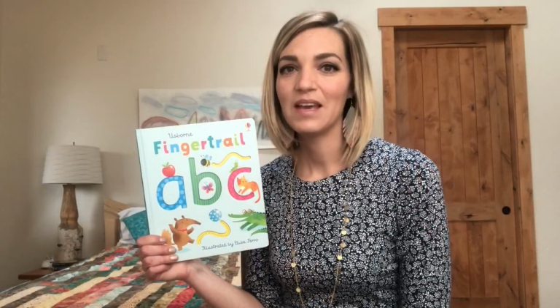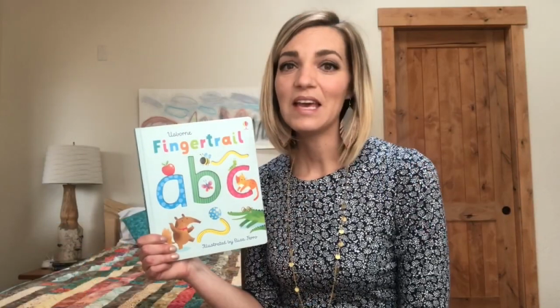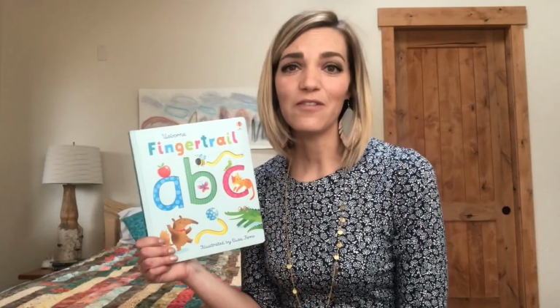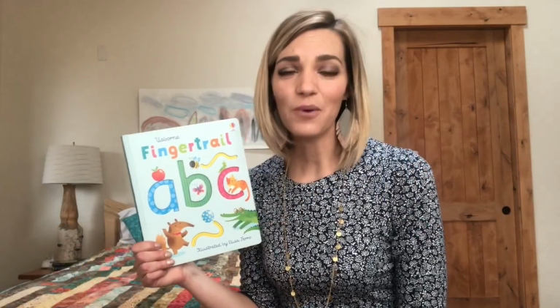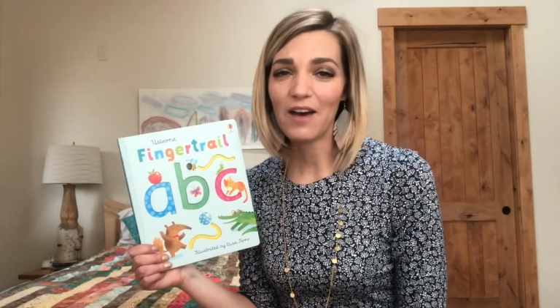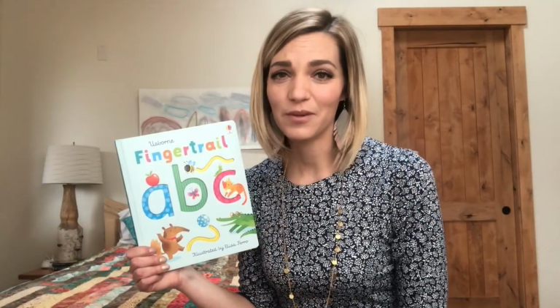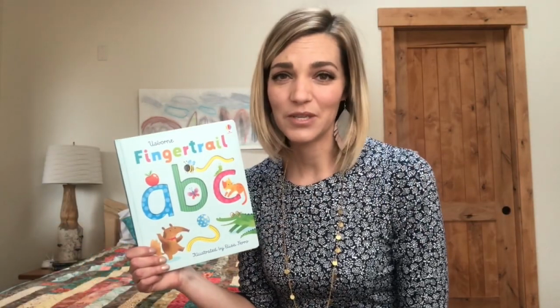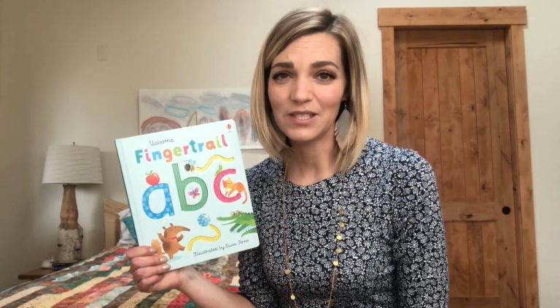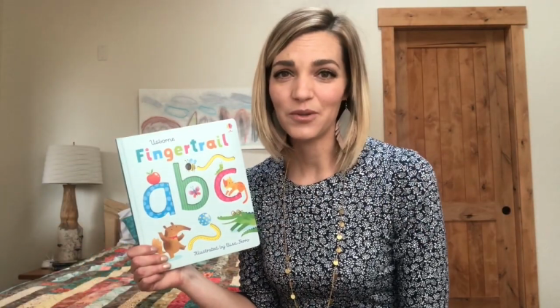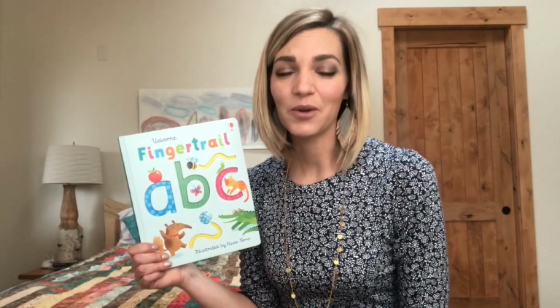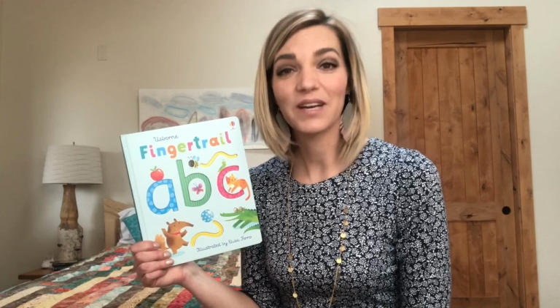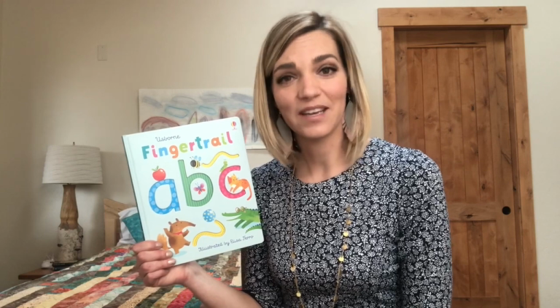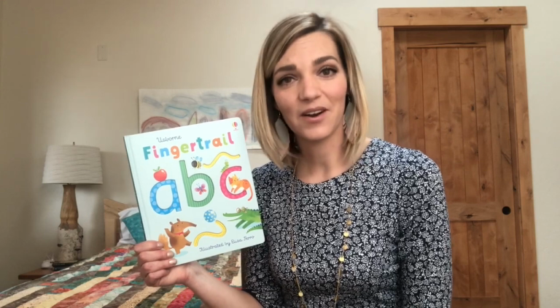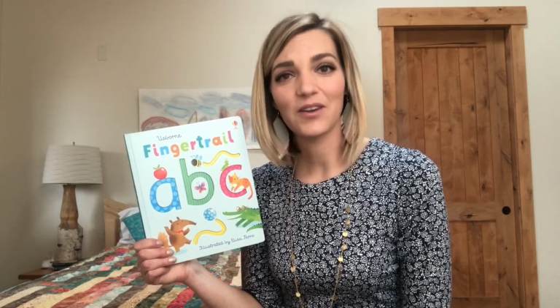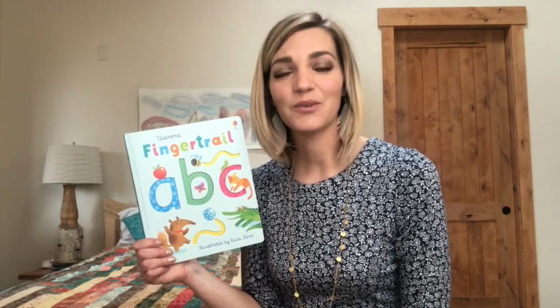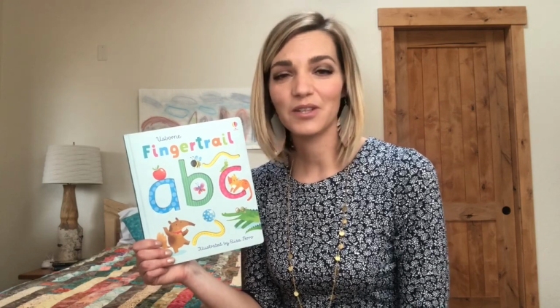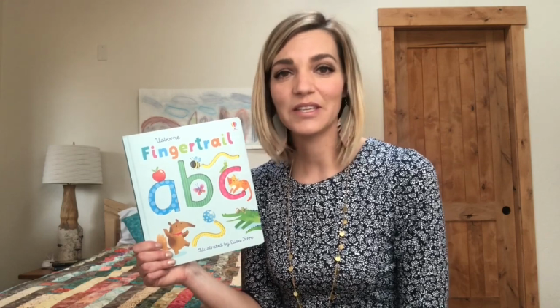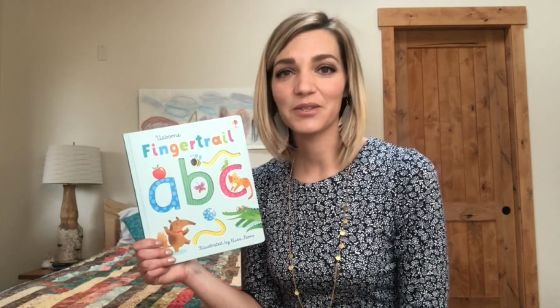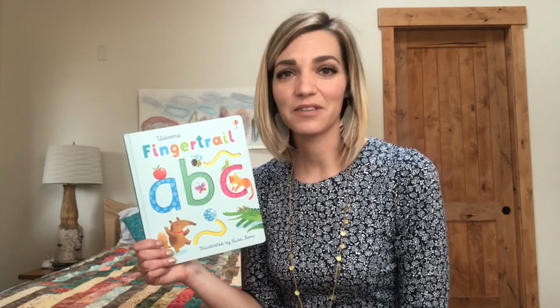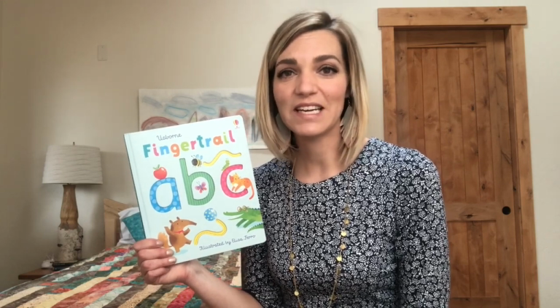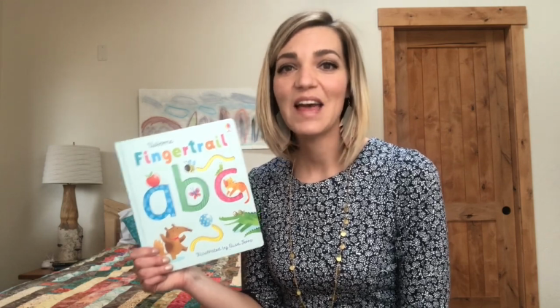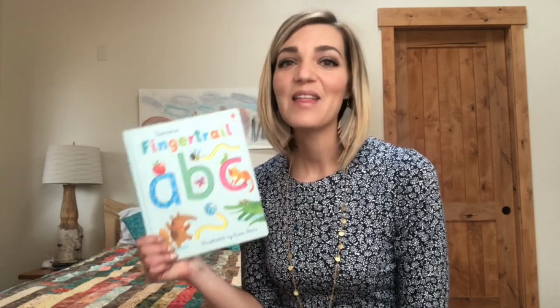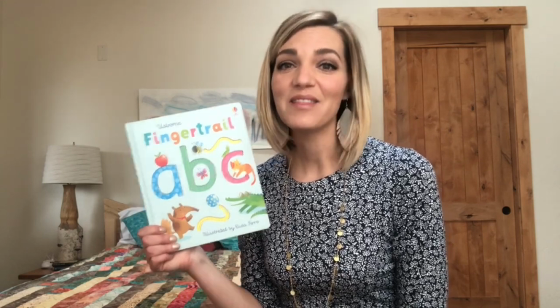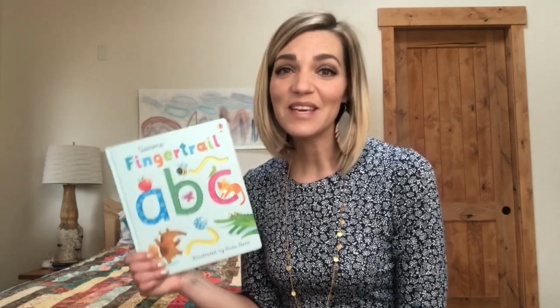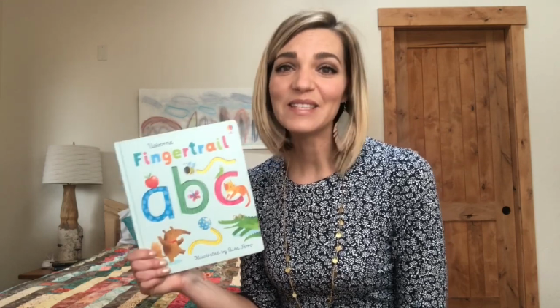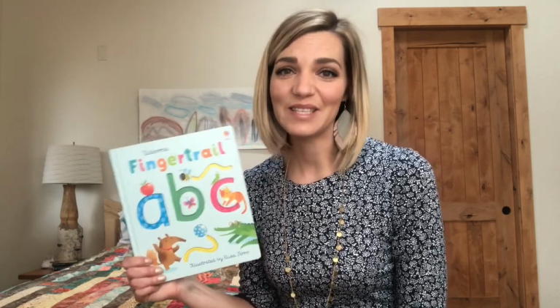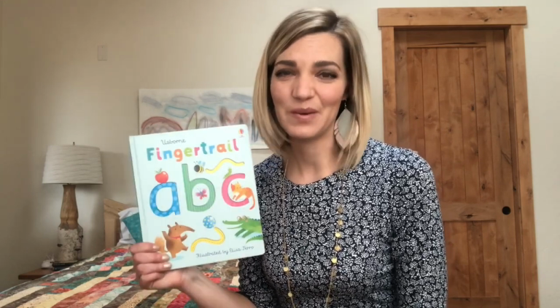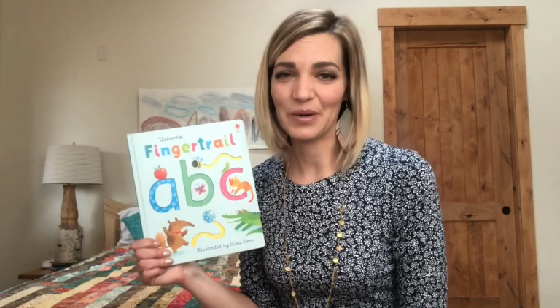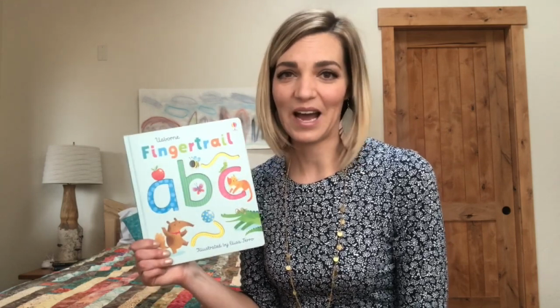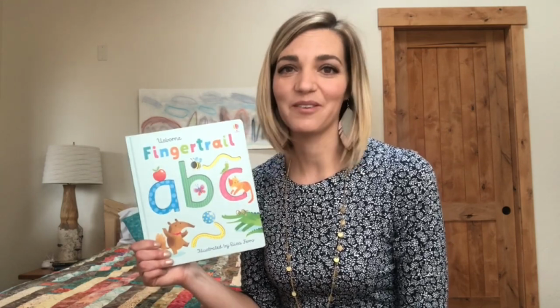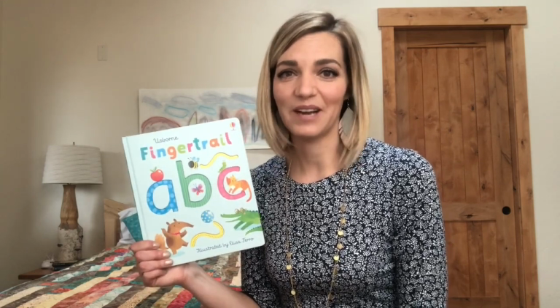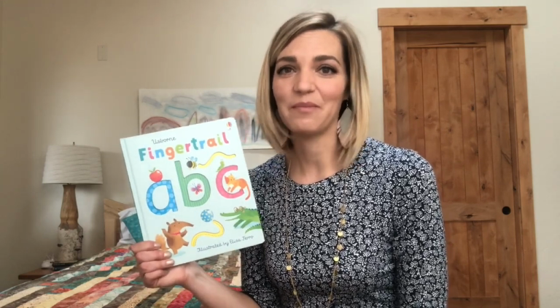If you have a preschooler or kindergartener who's learning to read, this is the book I would recommend.